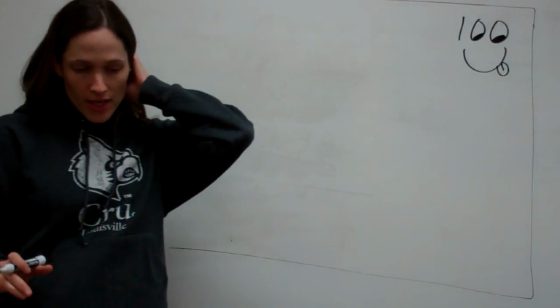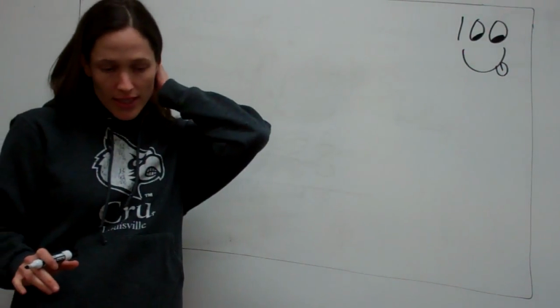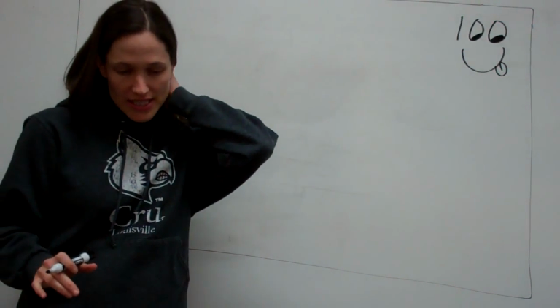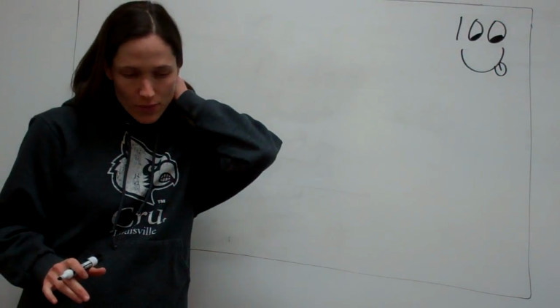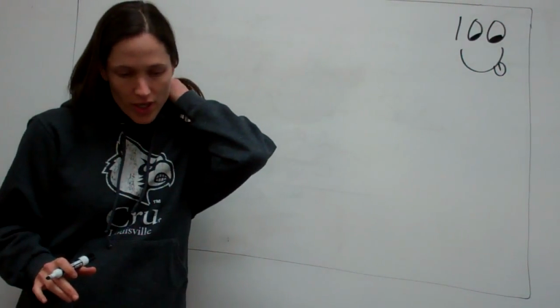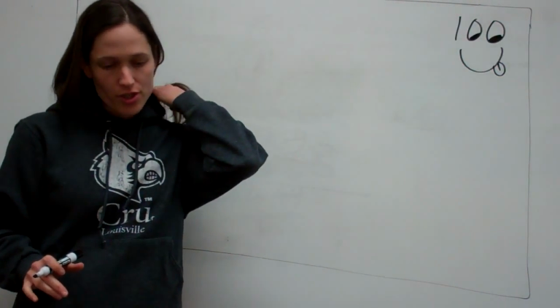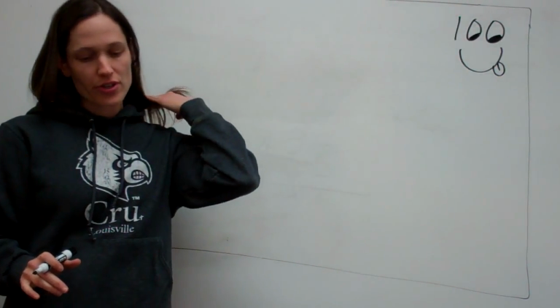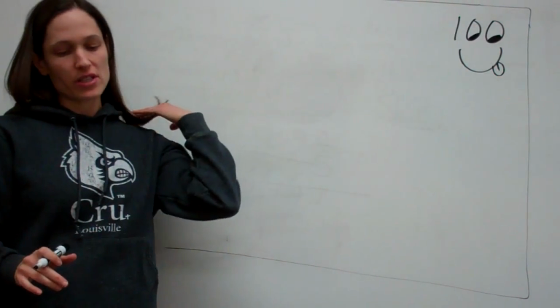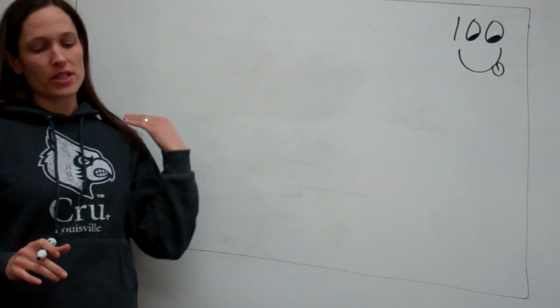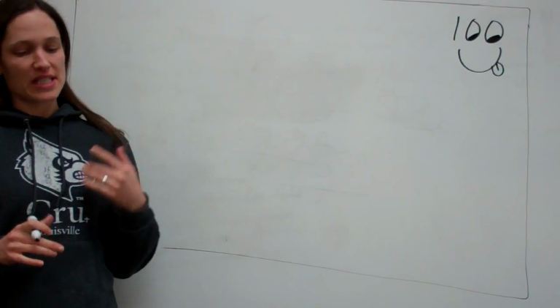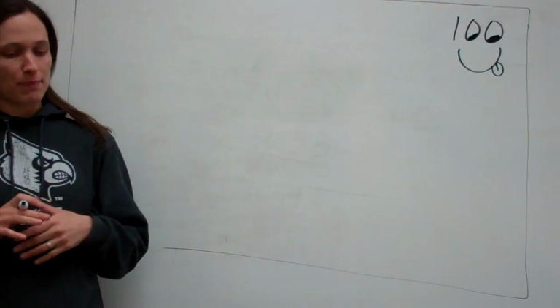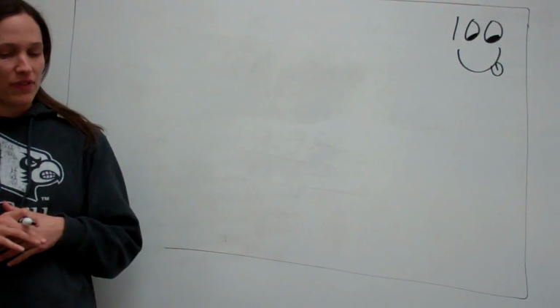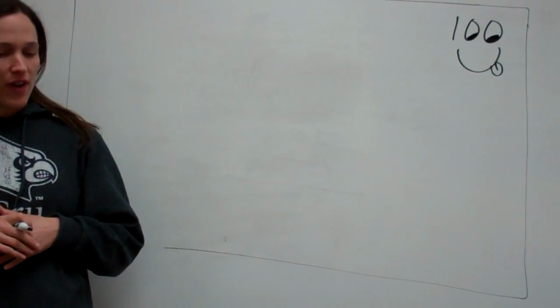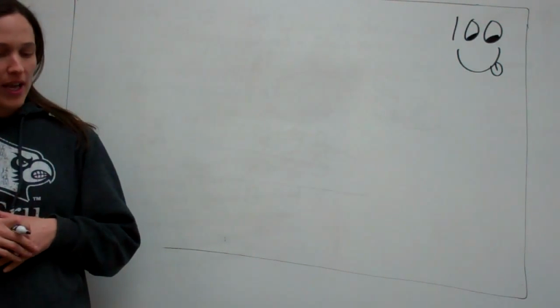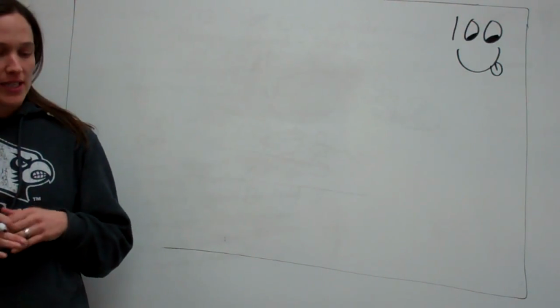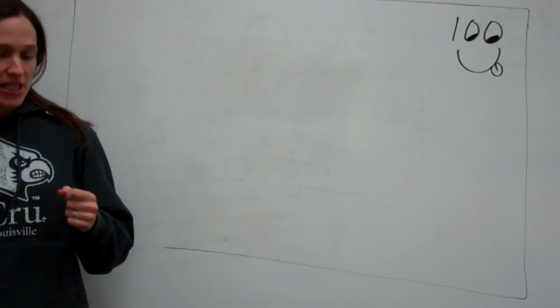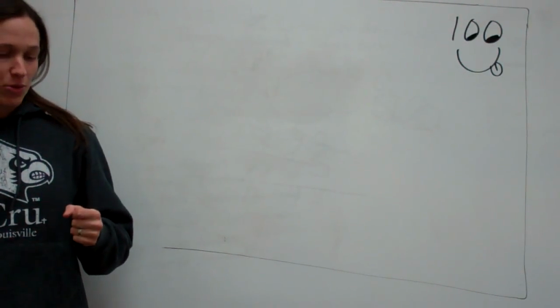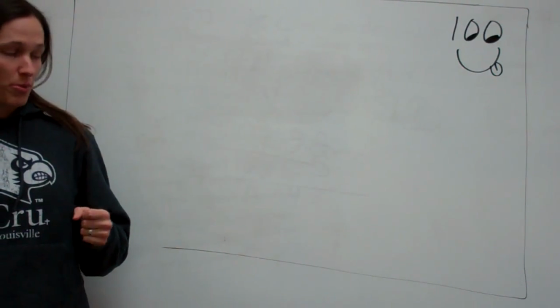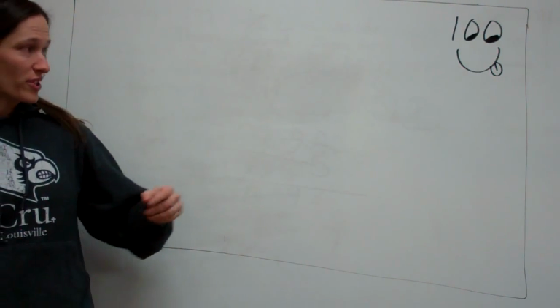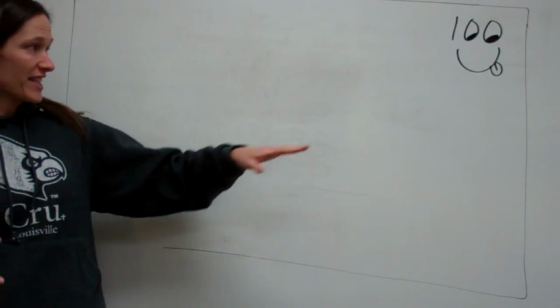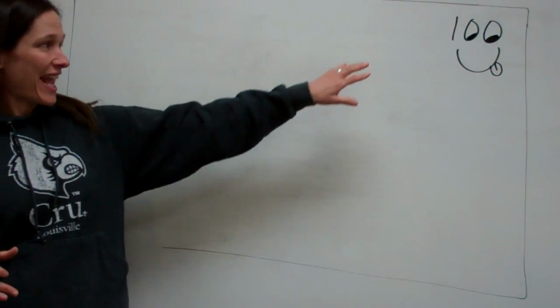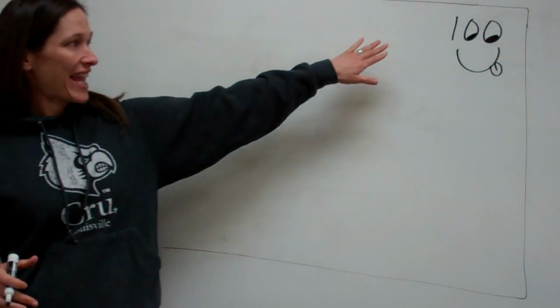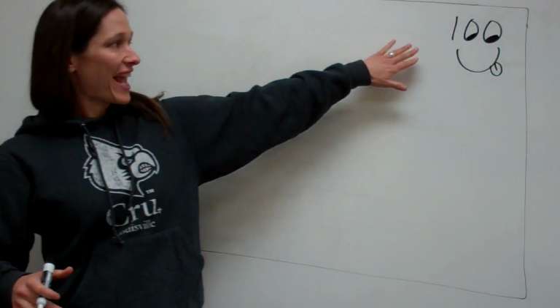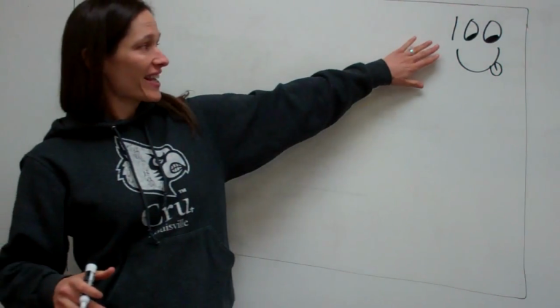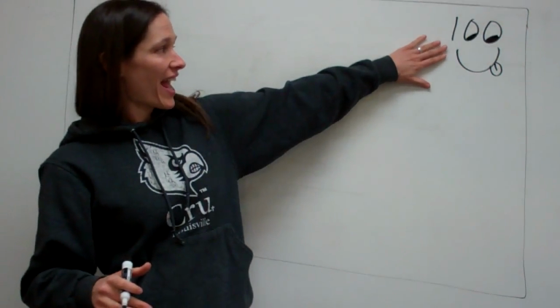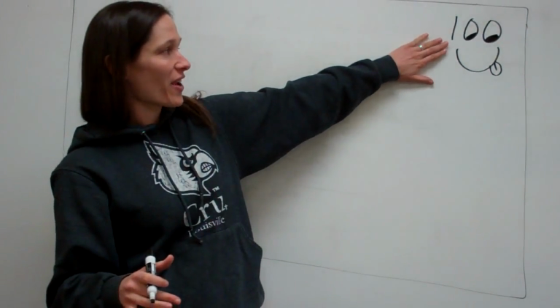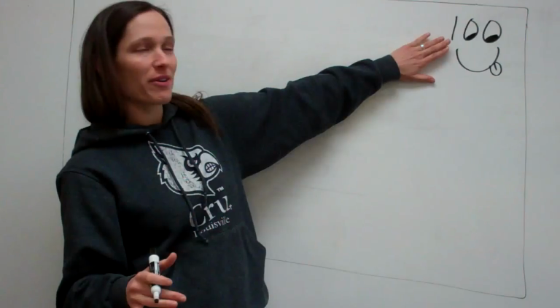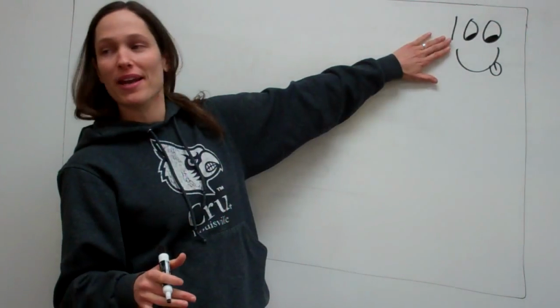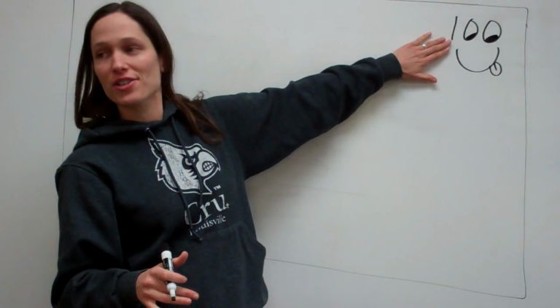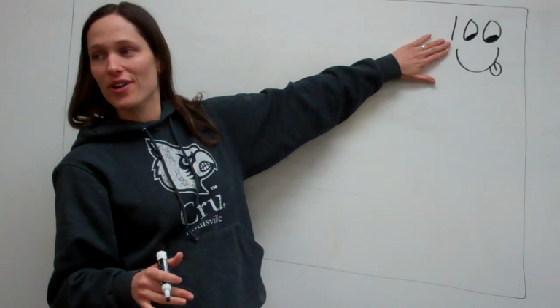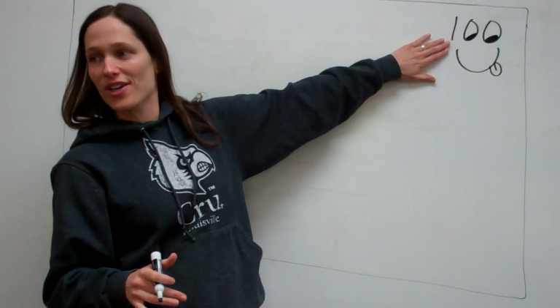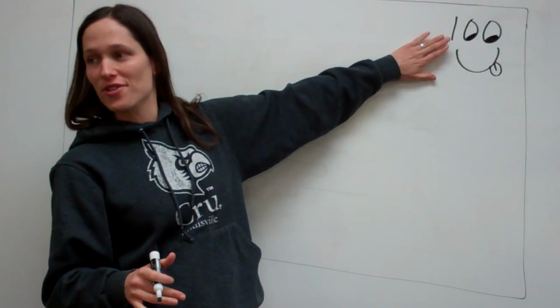Lesson 100 is on simplifying decimal numbers. Yay! We made it to 100!